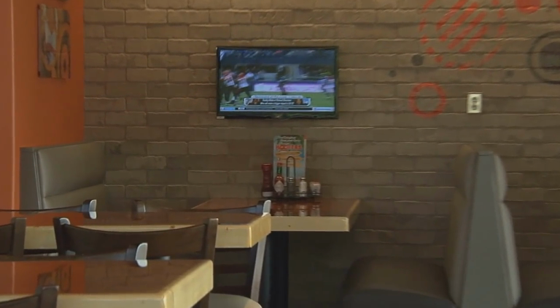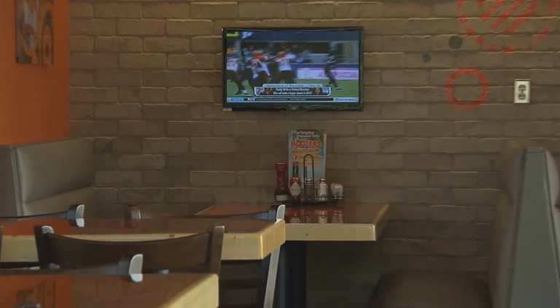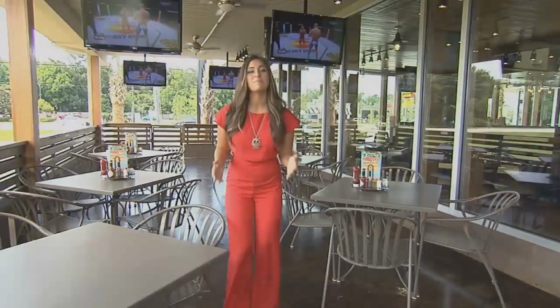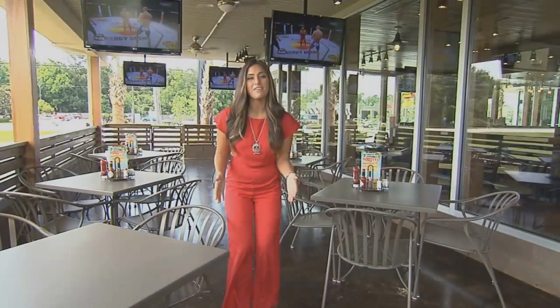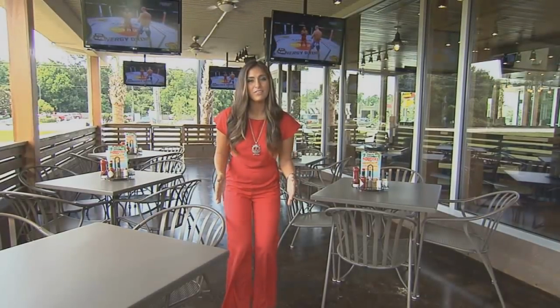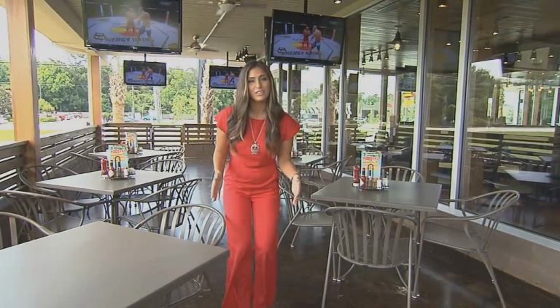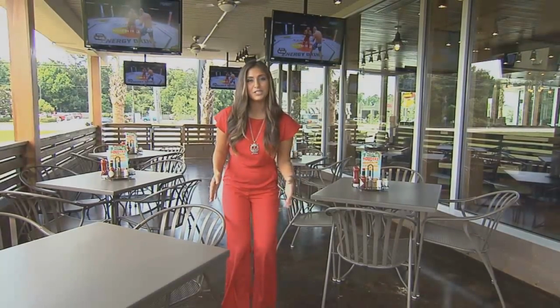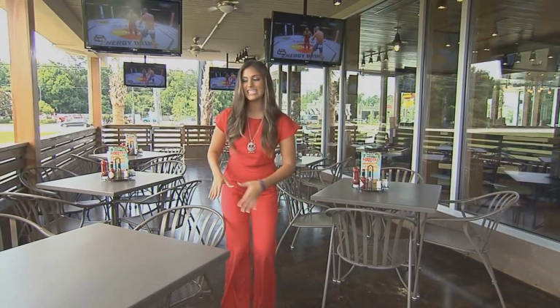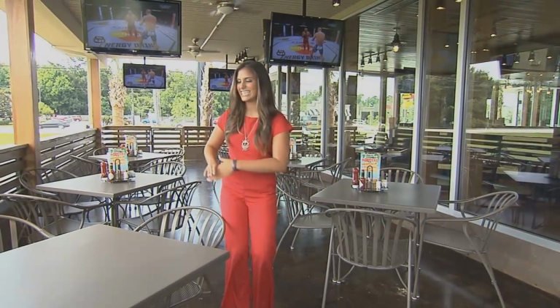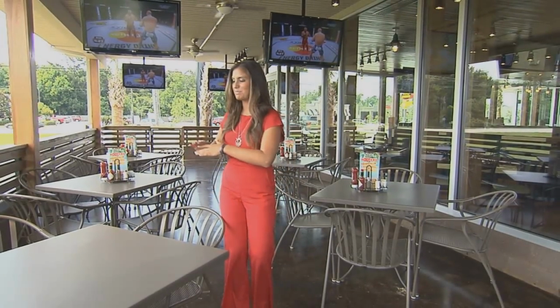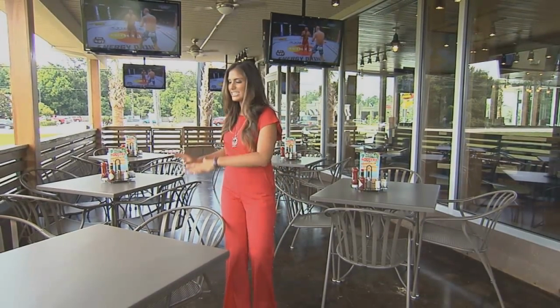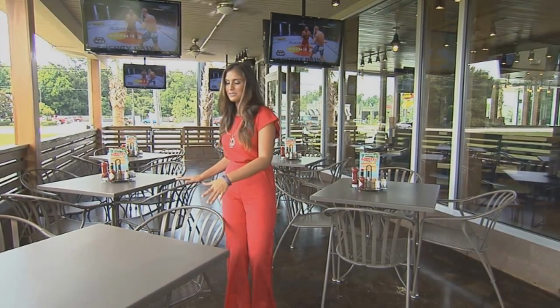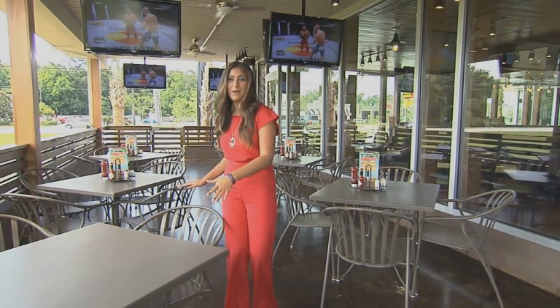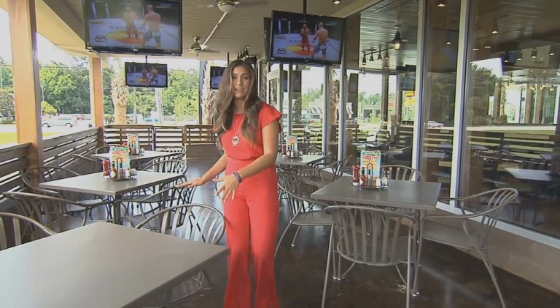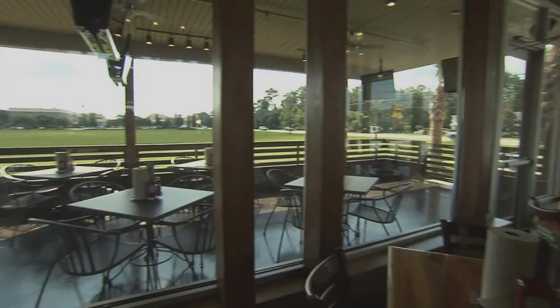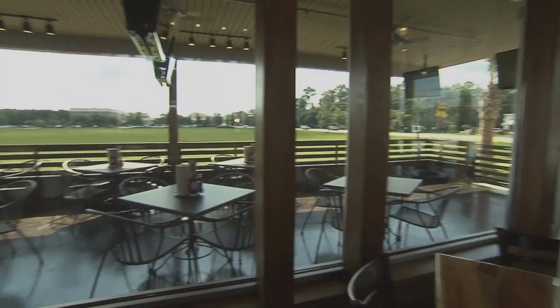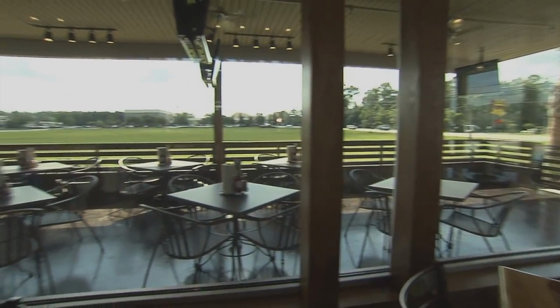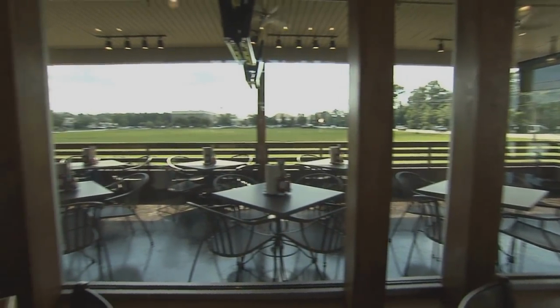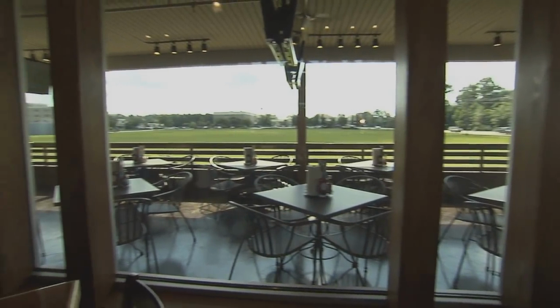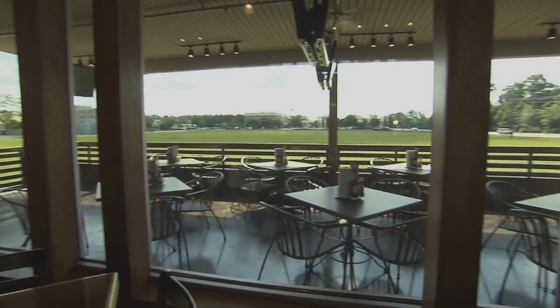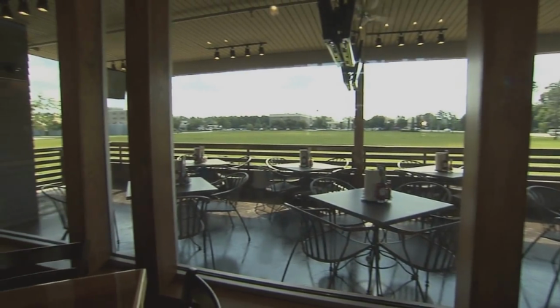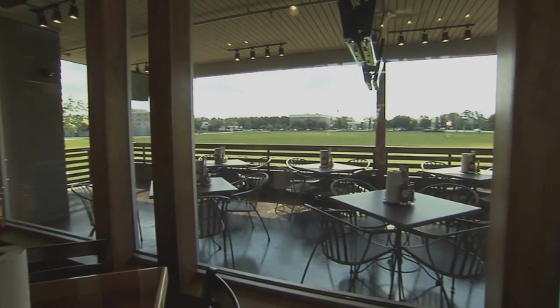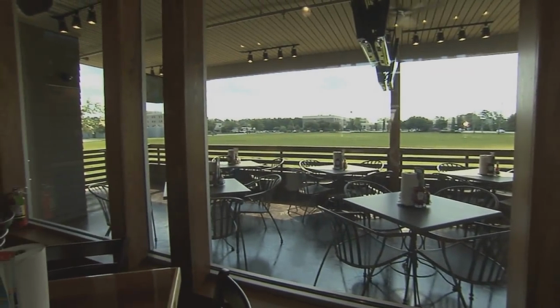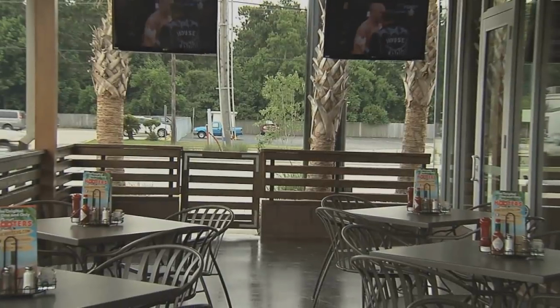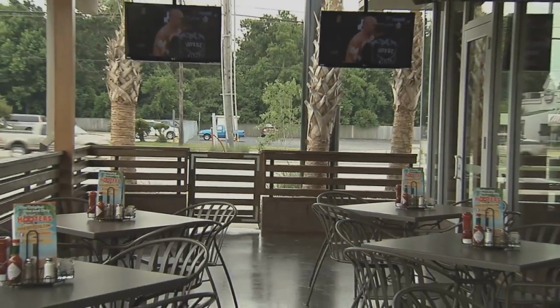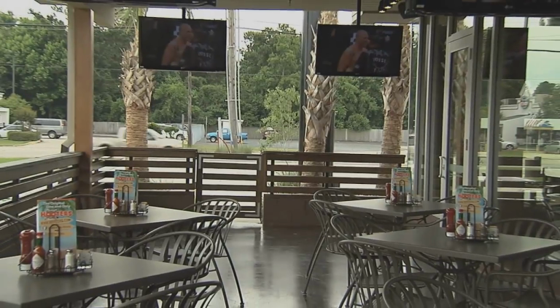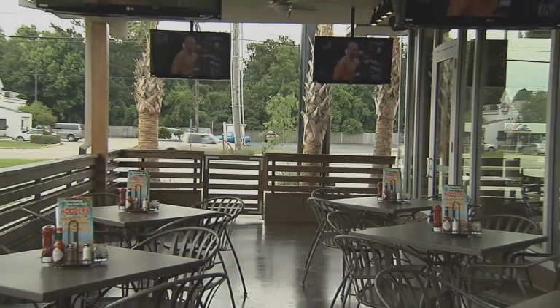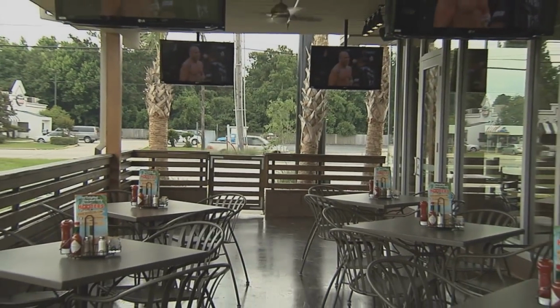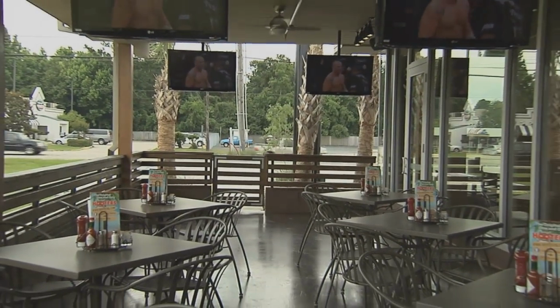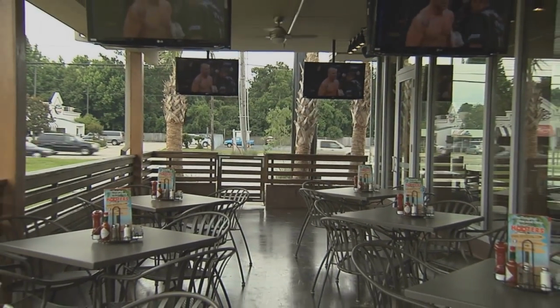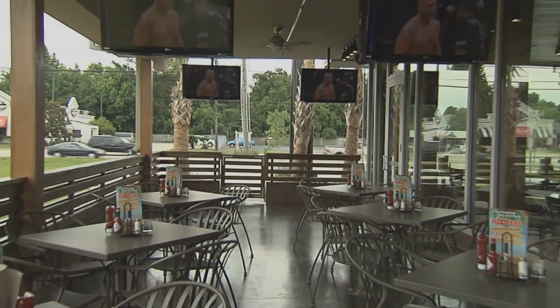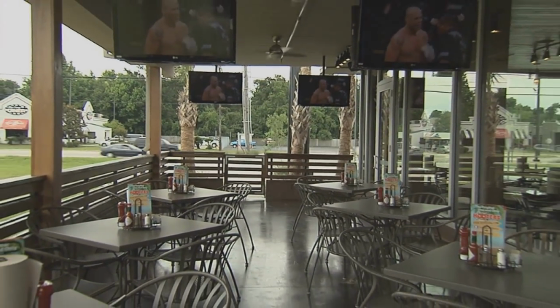One of my favorite features is the expansive new patio. As you can see, there's plenty of room to kick back and spend quality time with friends.